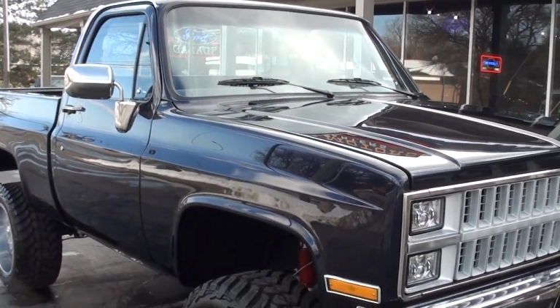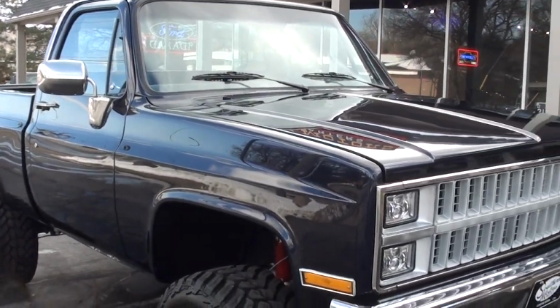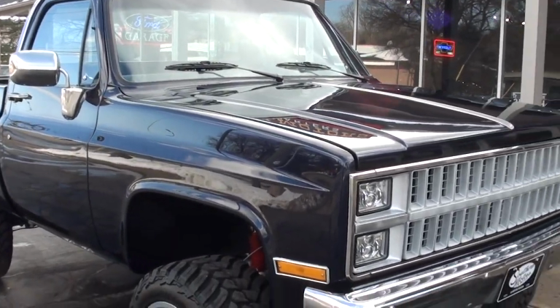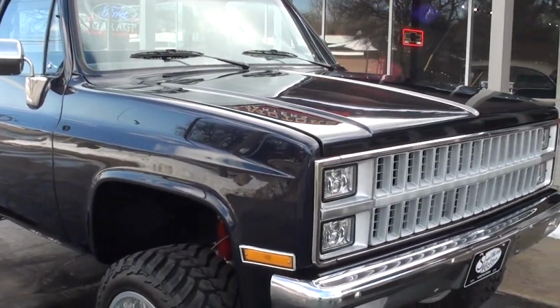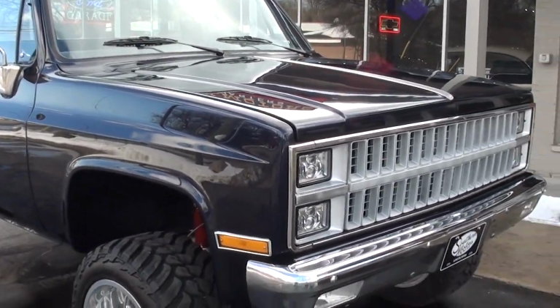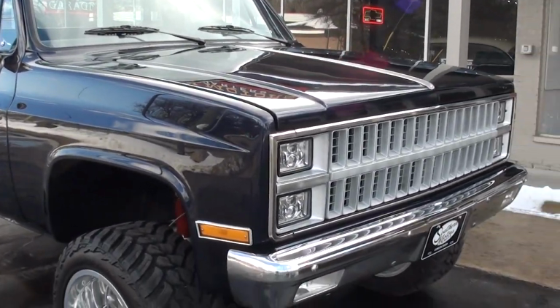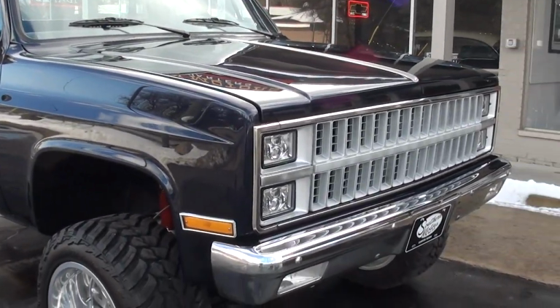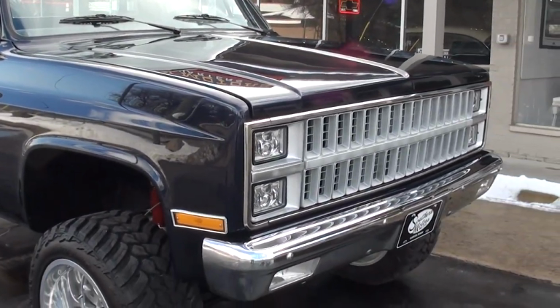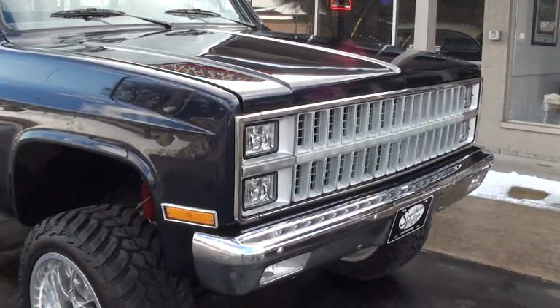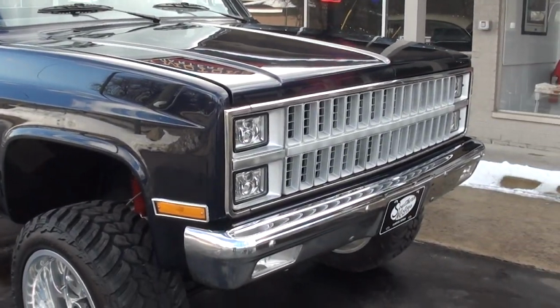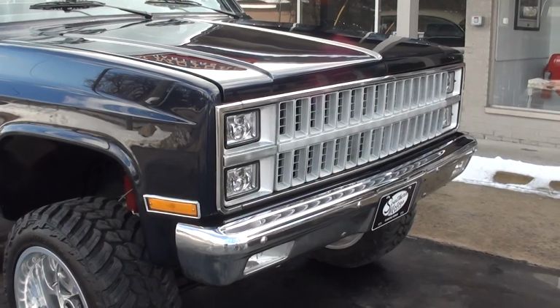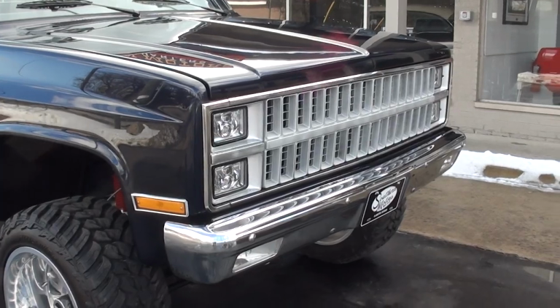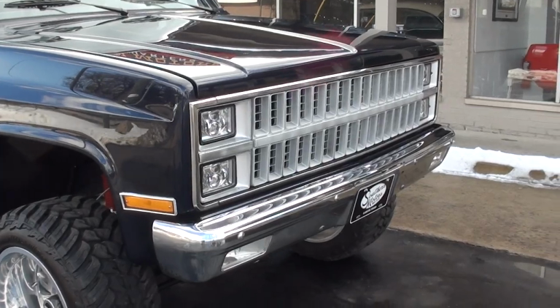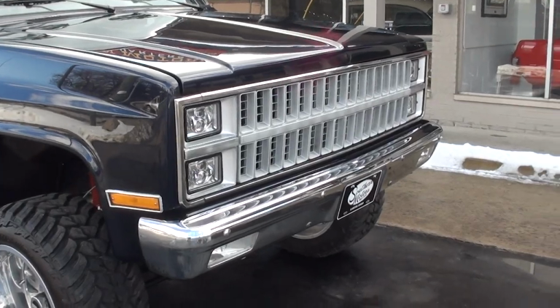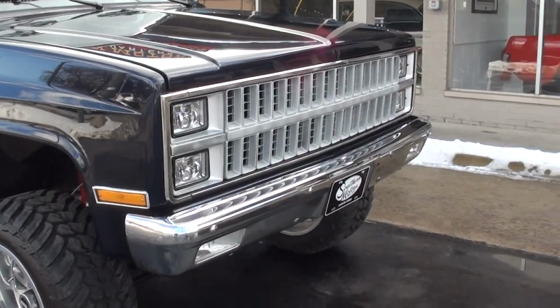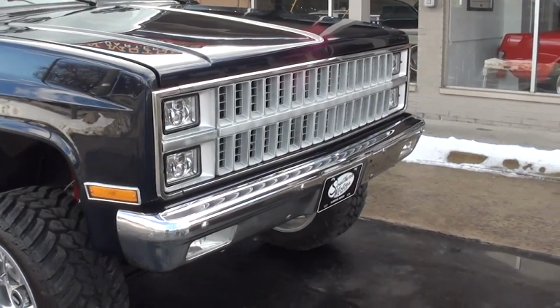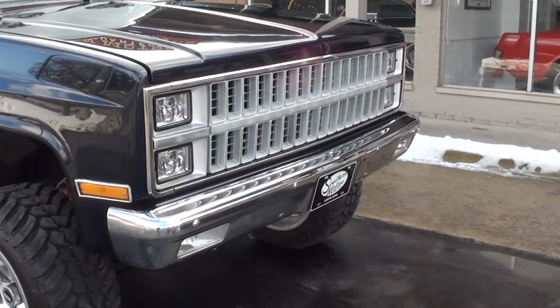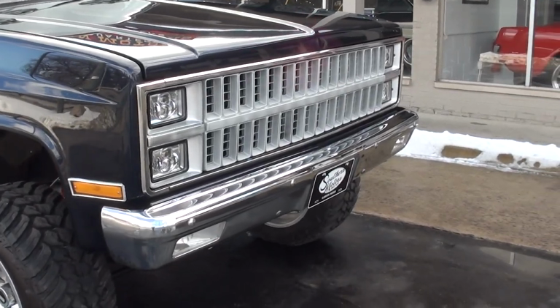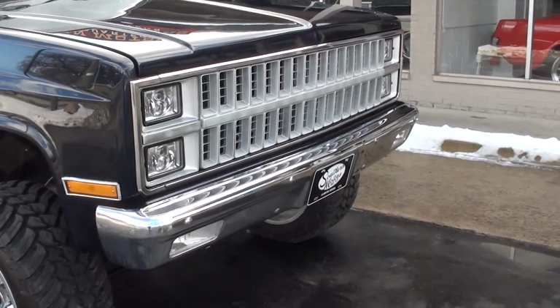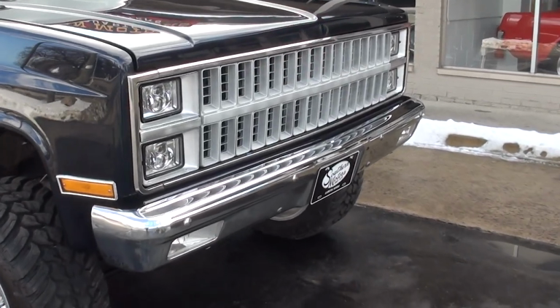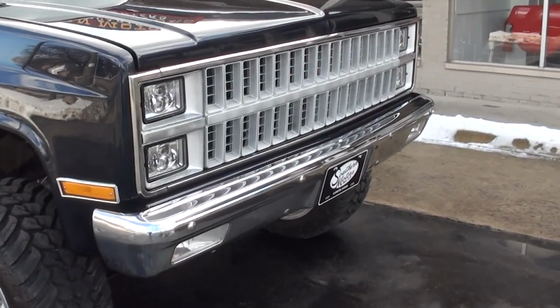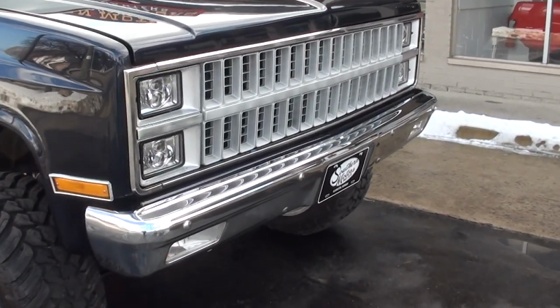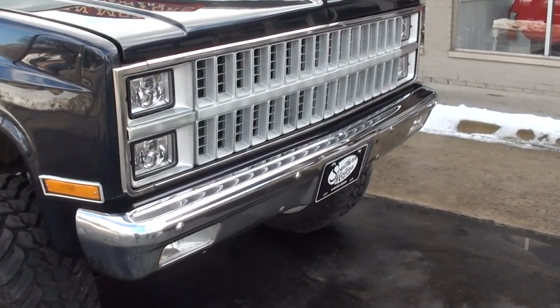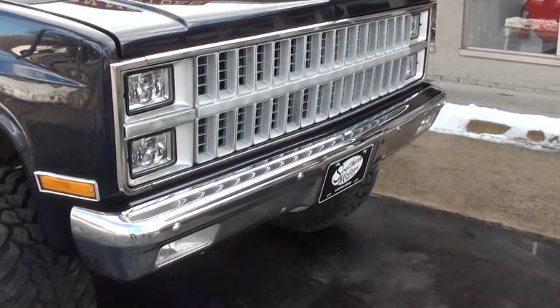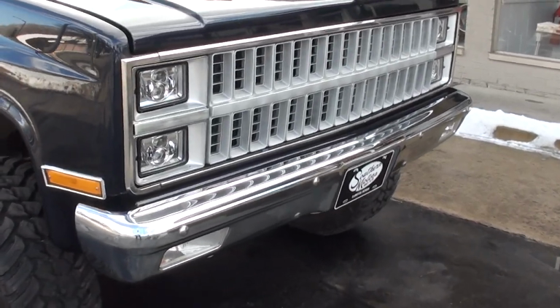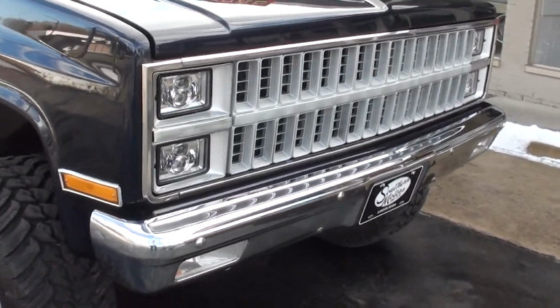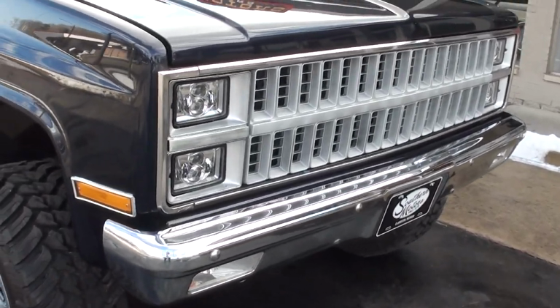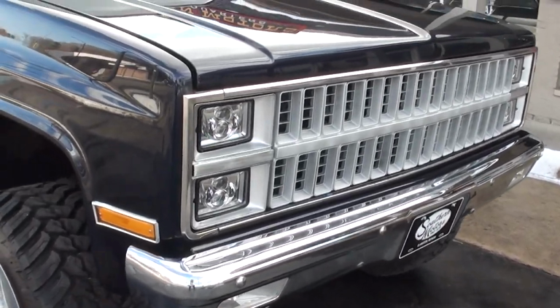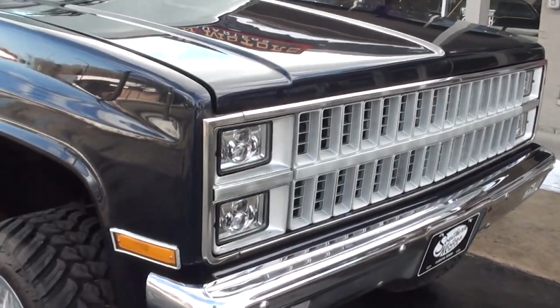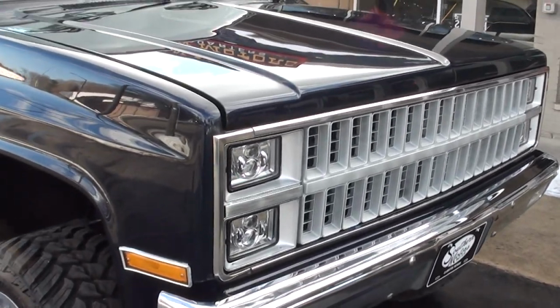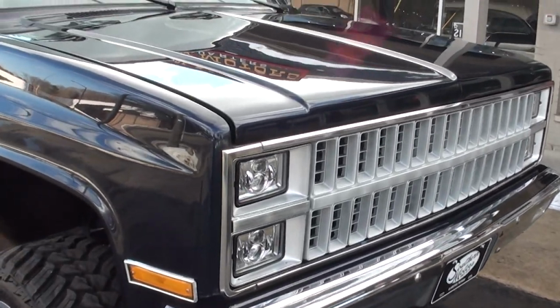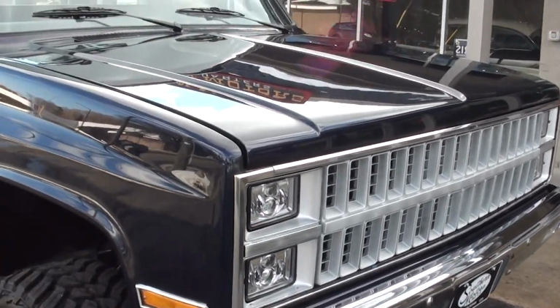It's got a nasty-sounding 383 stroker motor in it with Phytec fuel injection.